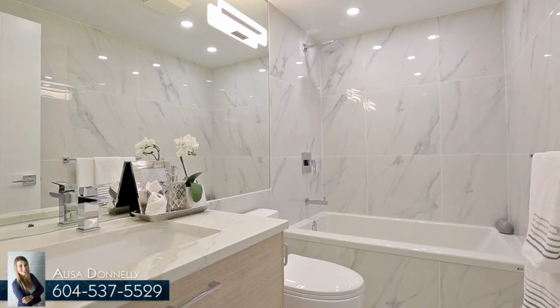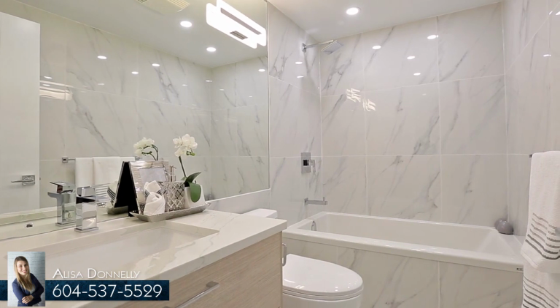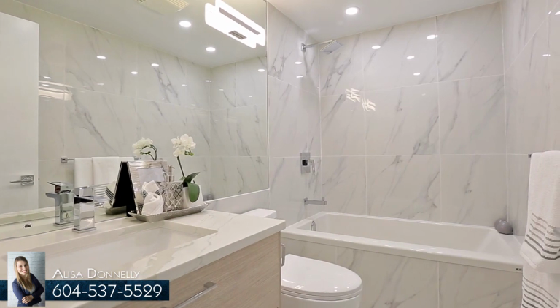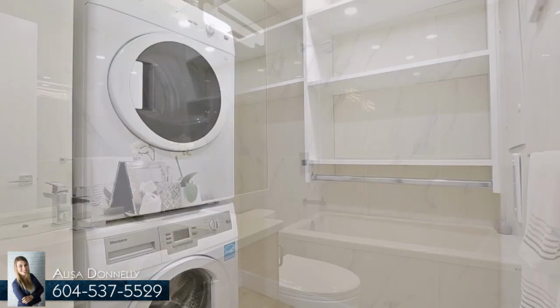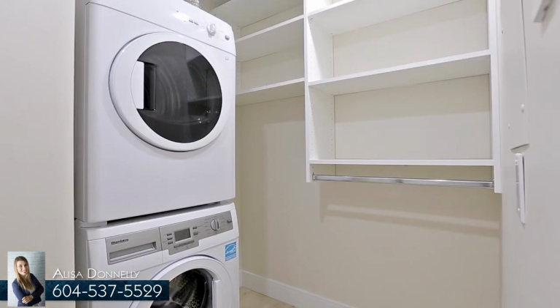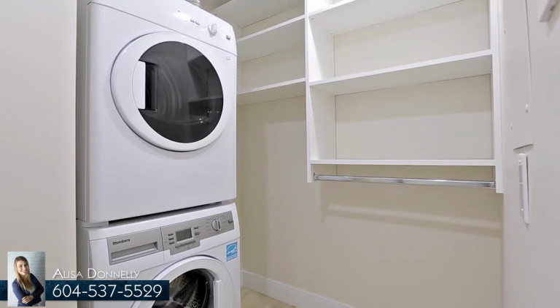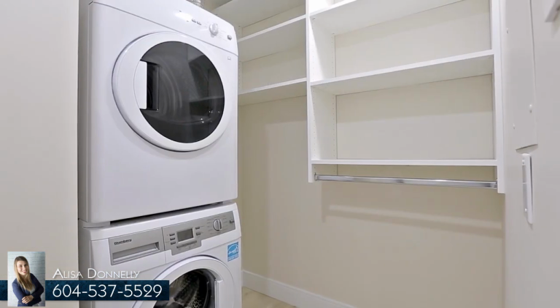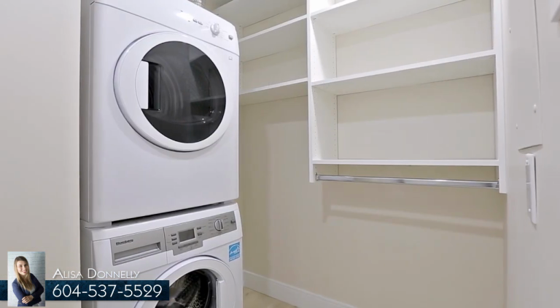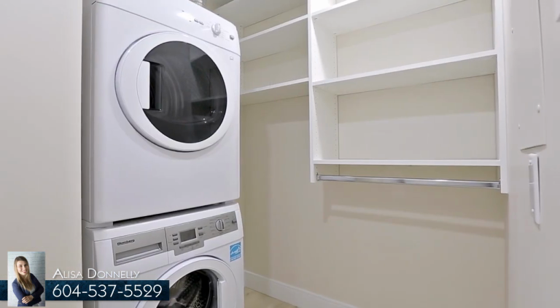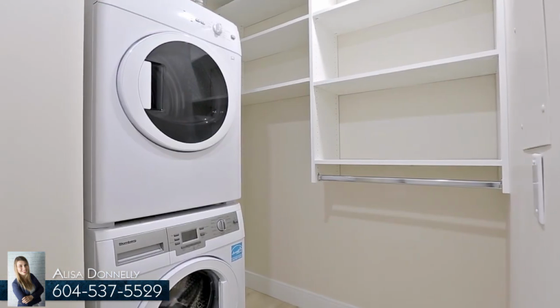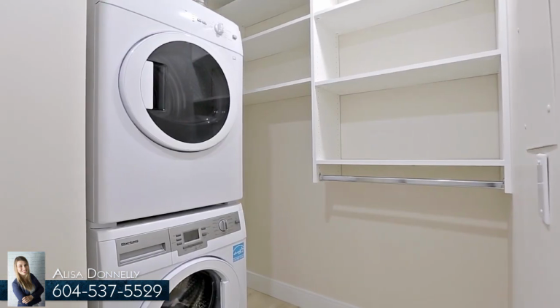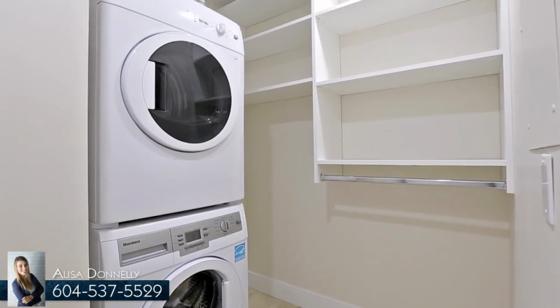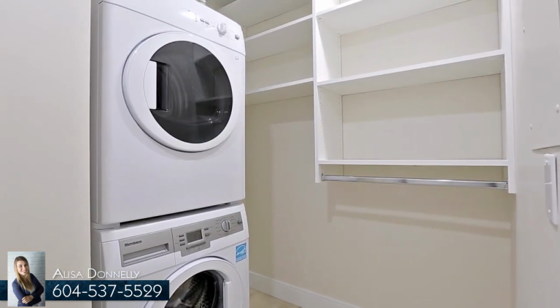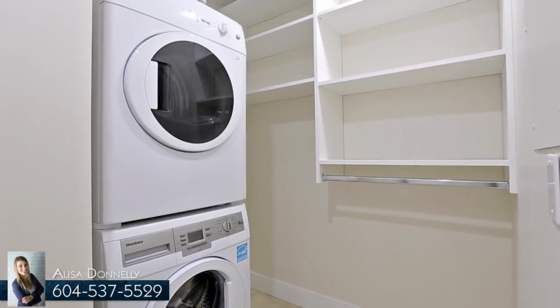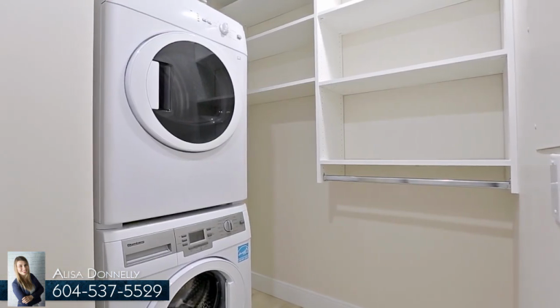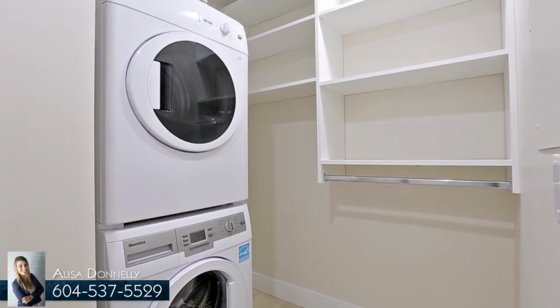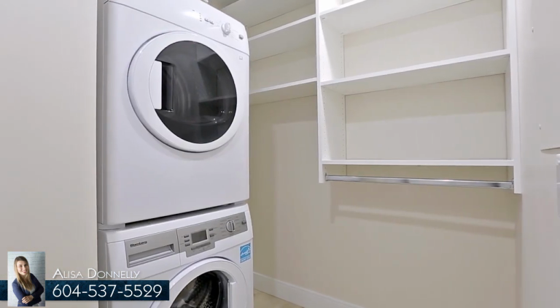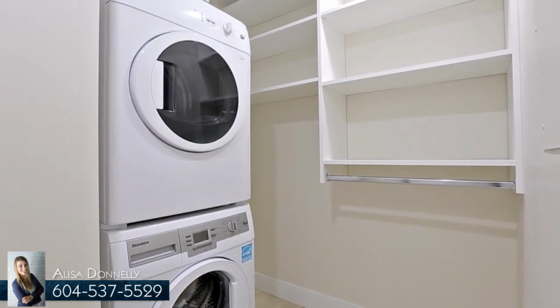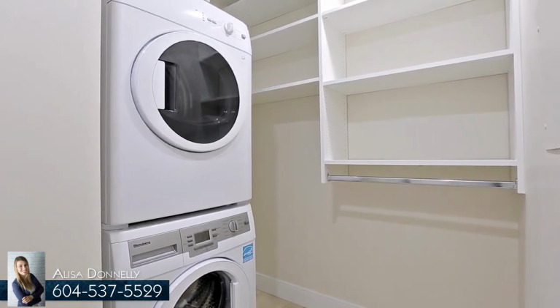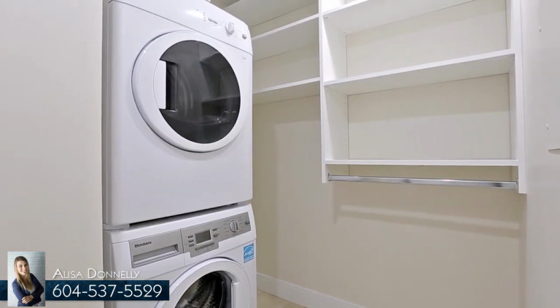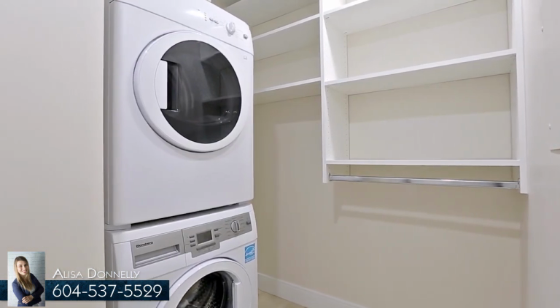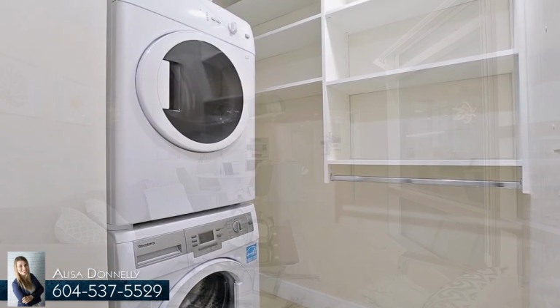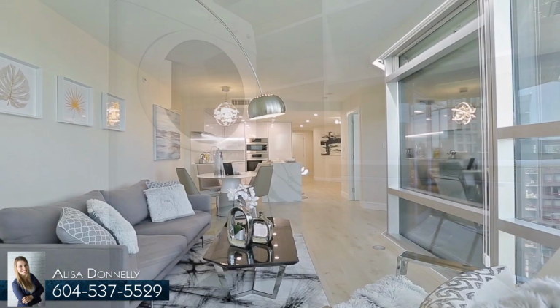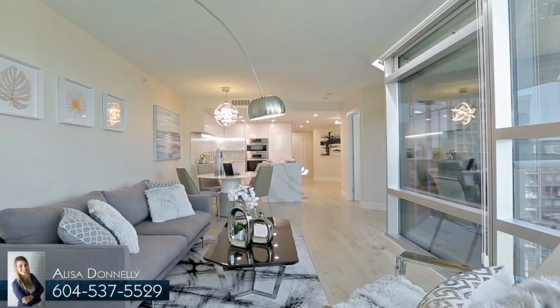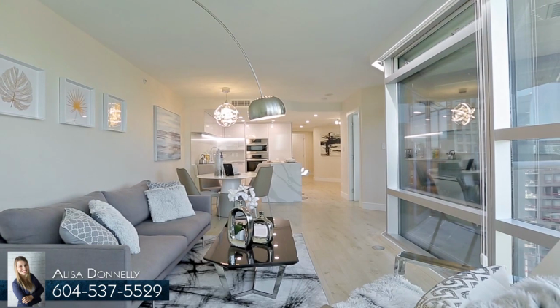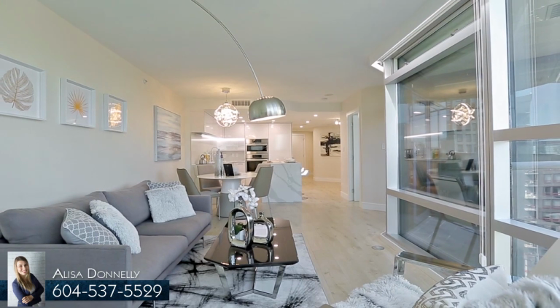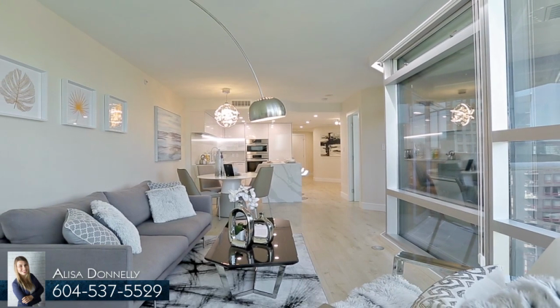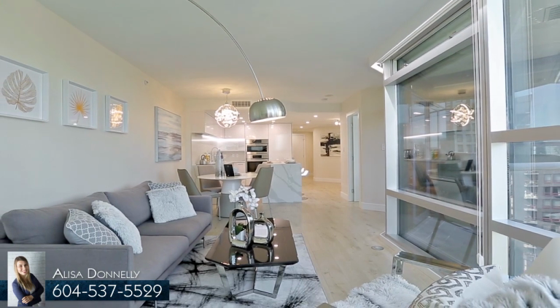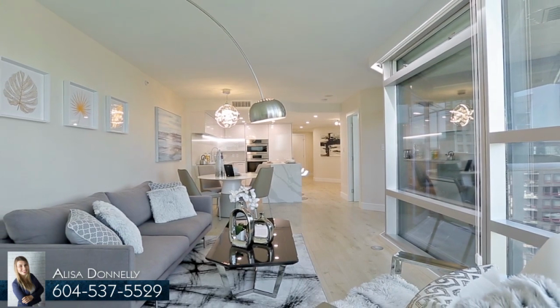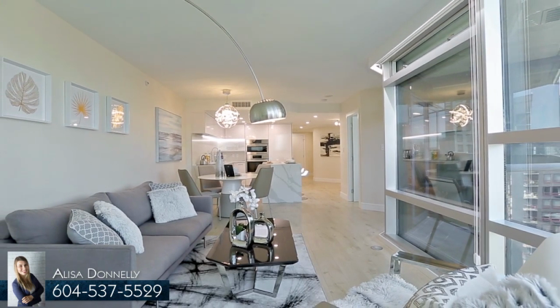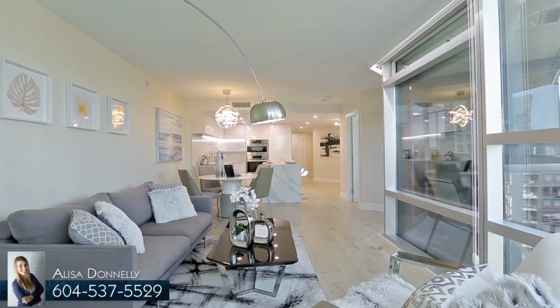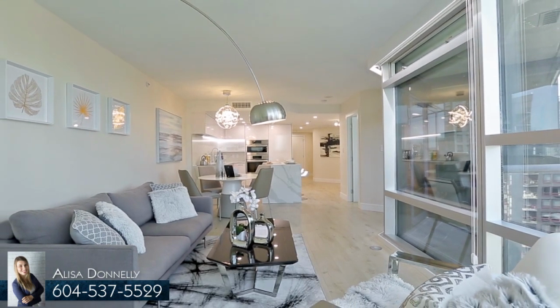This home also comes with a laundry room with built-in organizer shelving, one storage locker, and one parking stall.